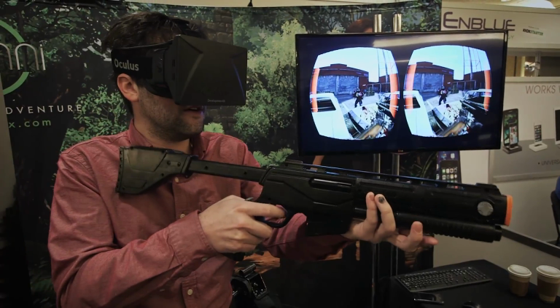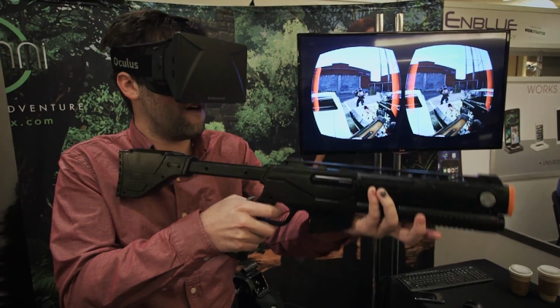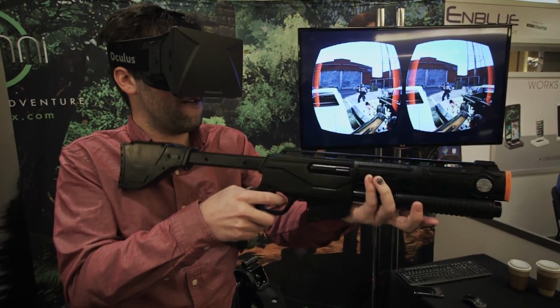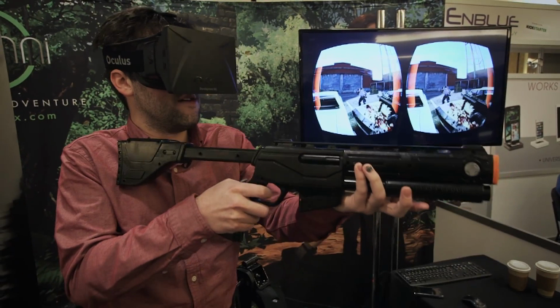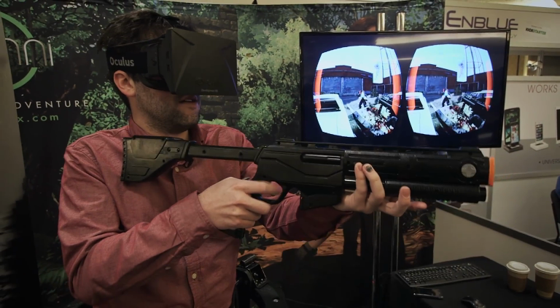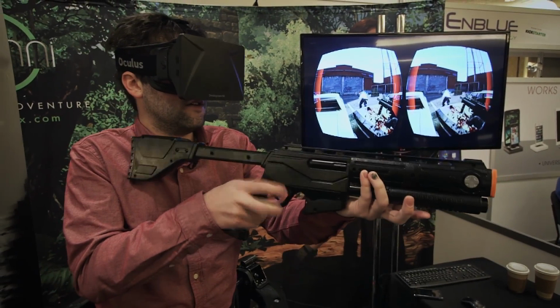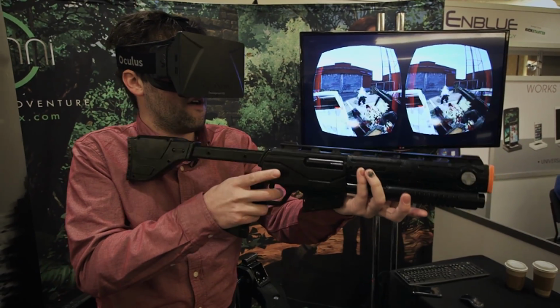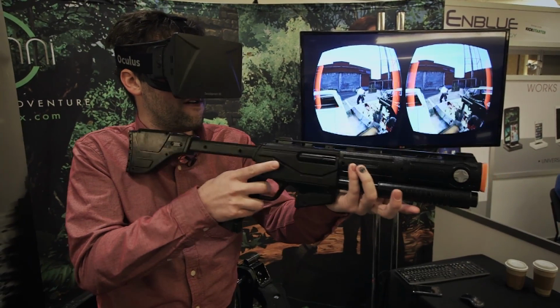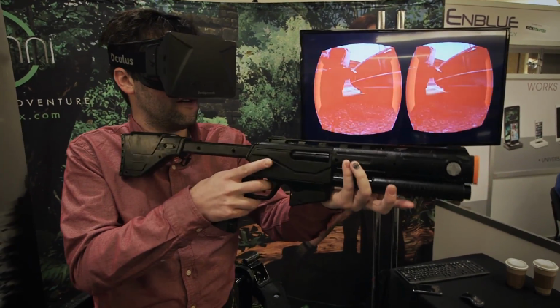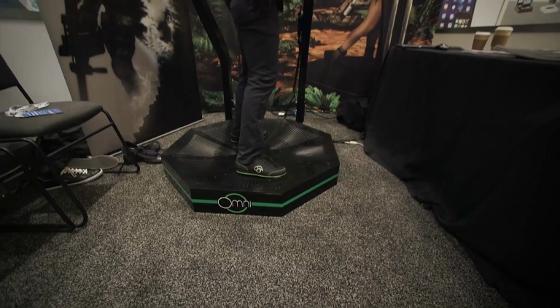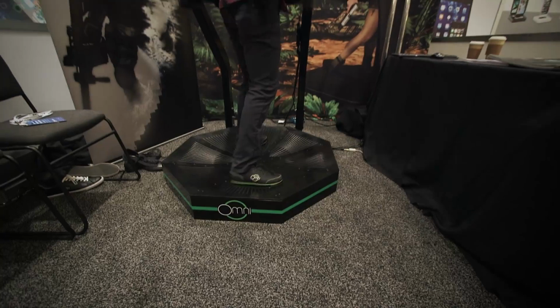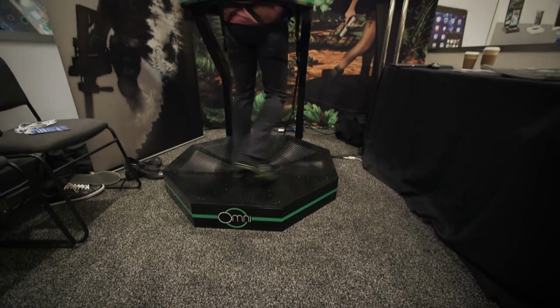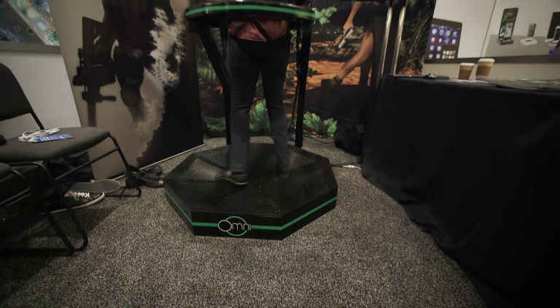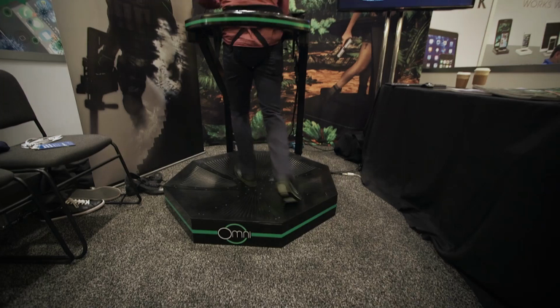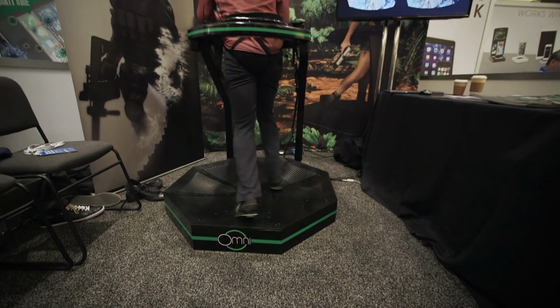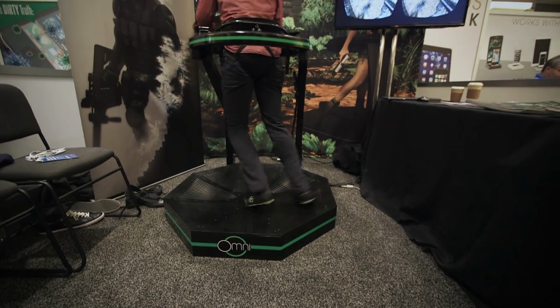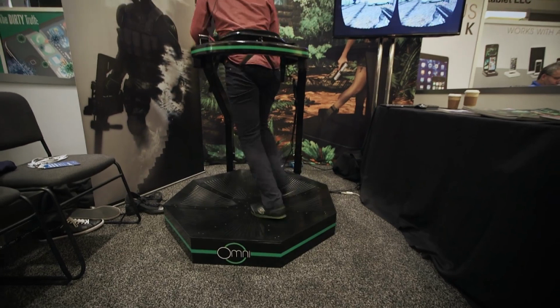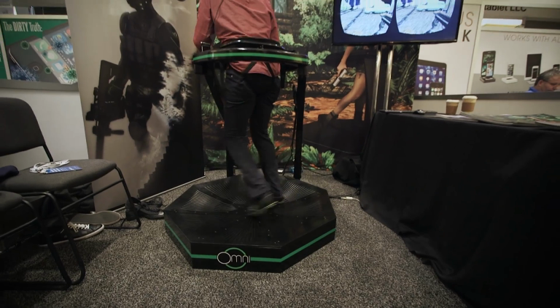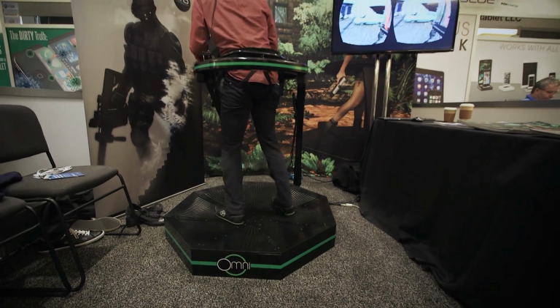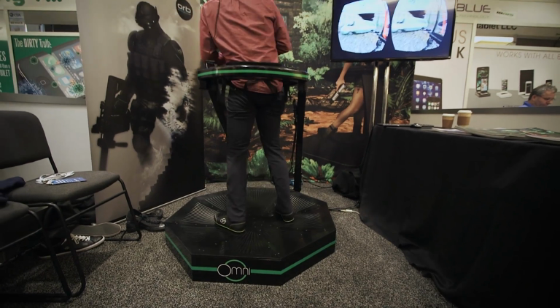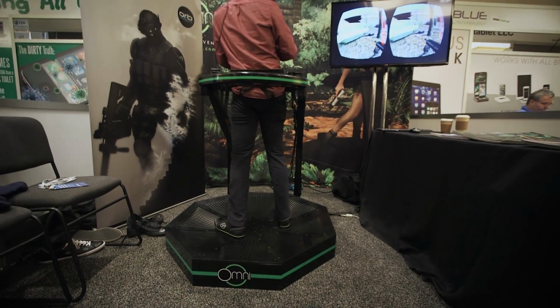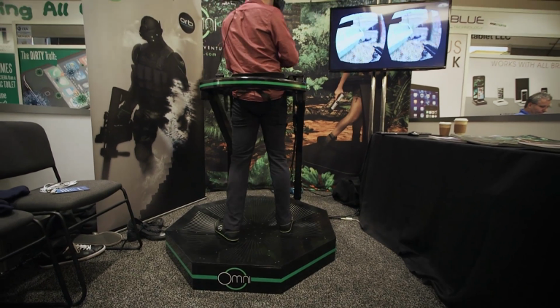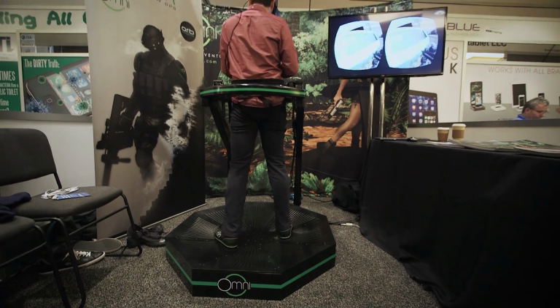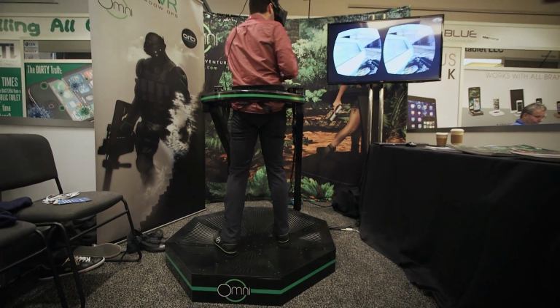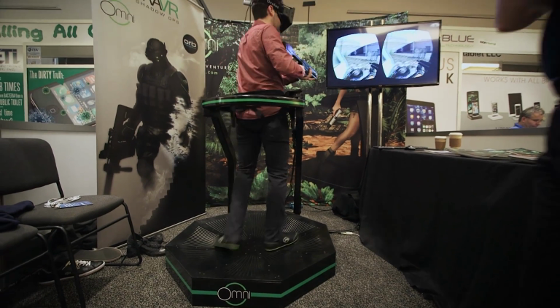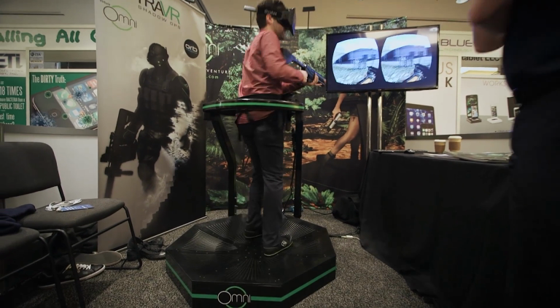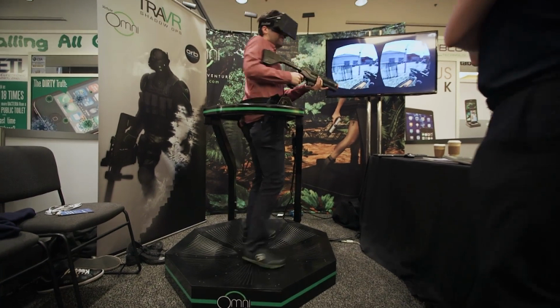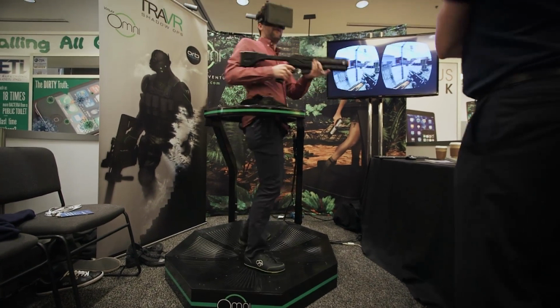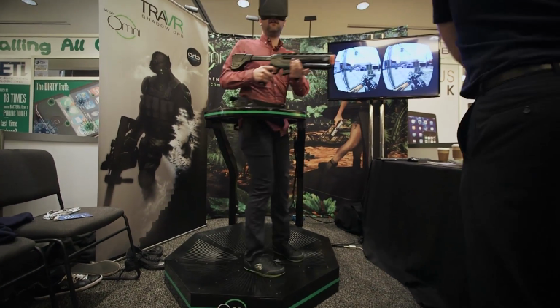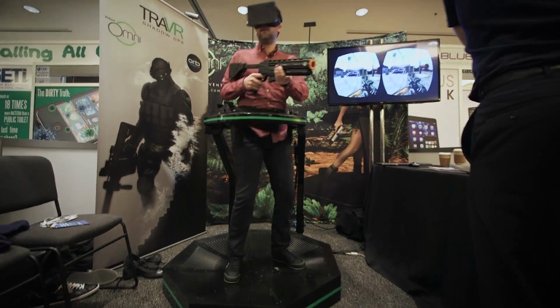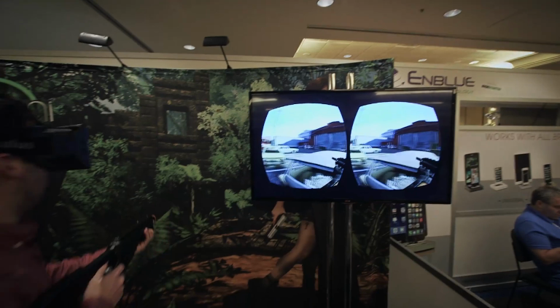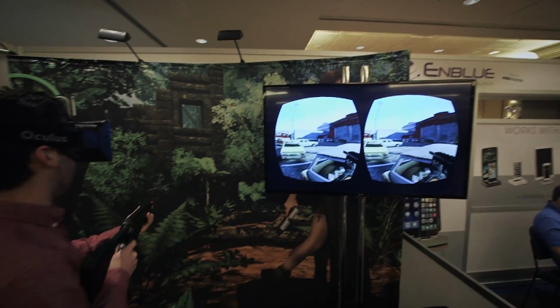I think we're all going to want one of these in our house someday, whether you're shooting bad guys in Half-Life 2 or going for a virtual walk on the beach.